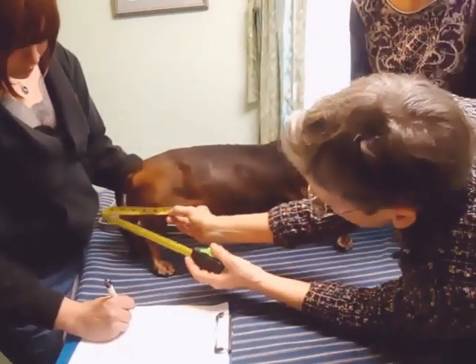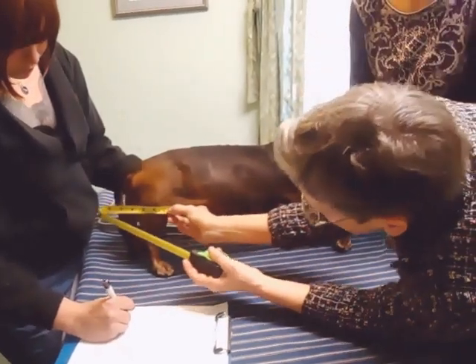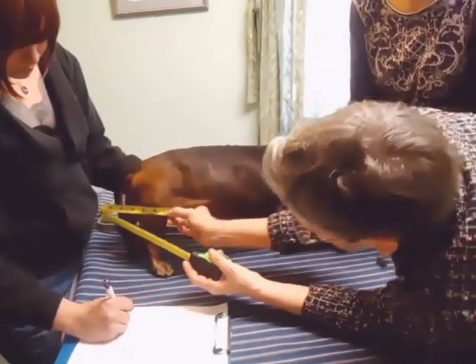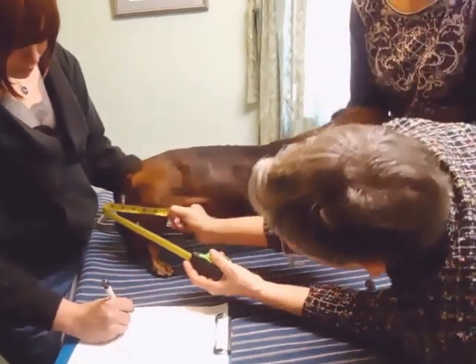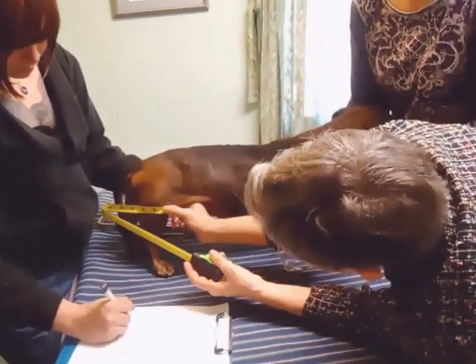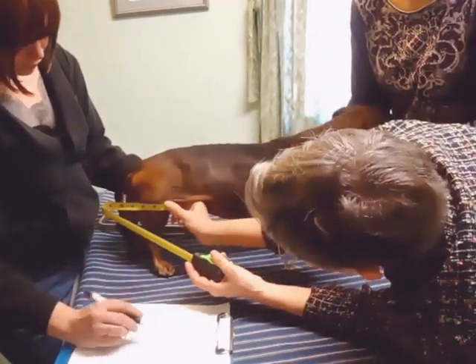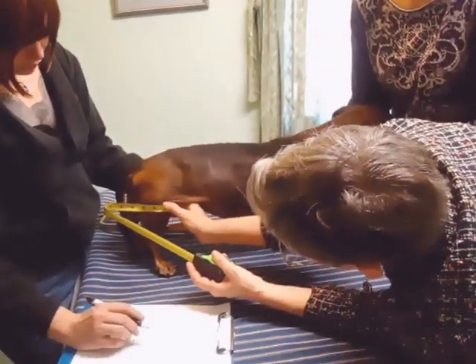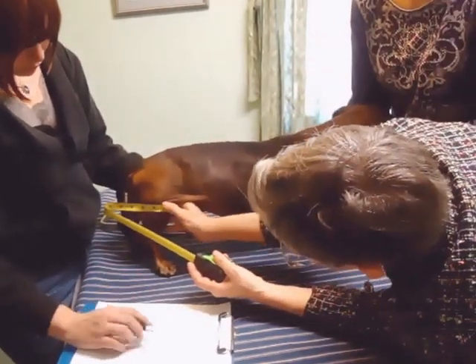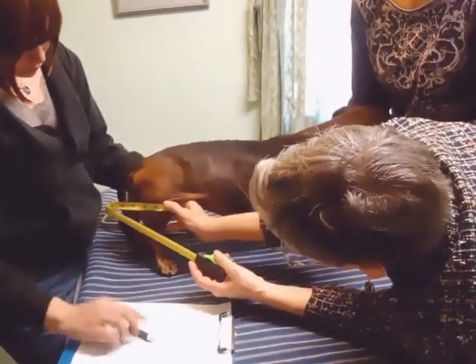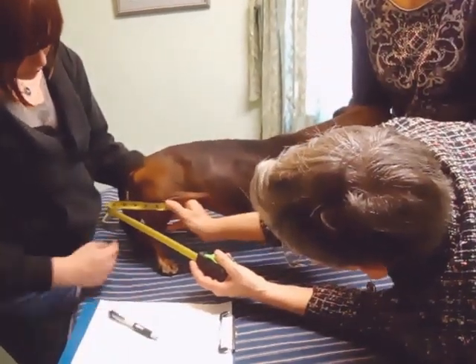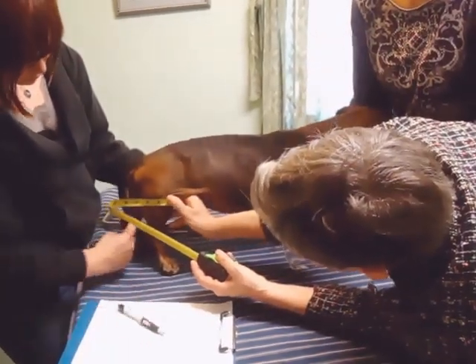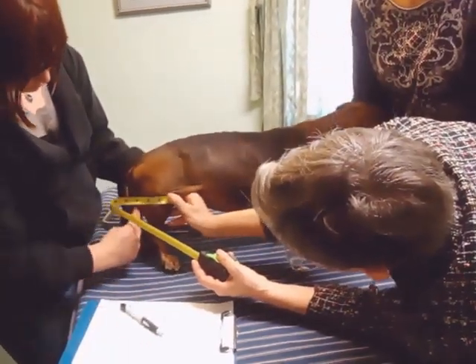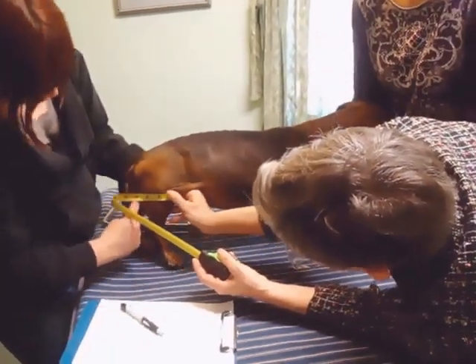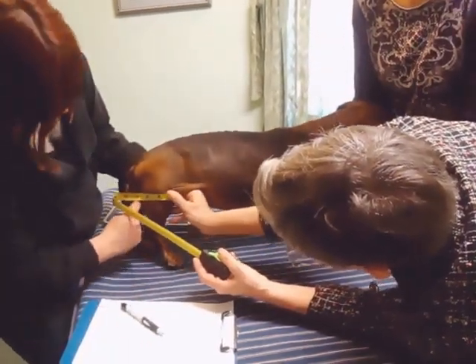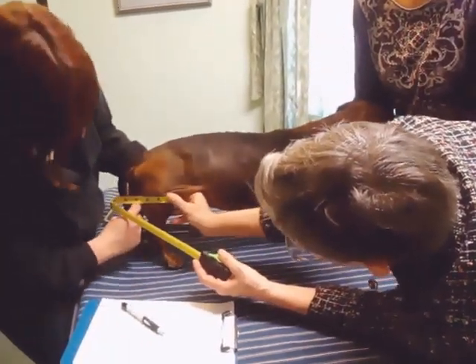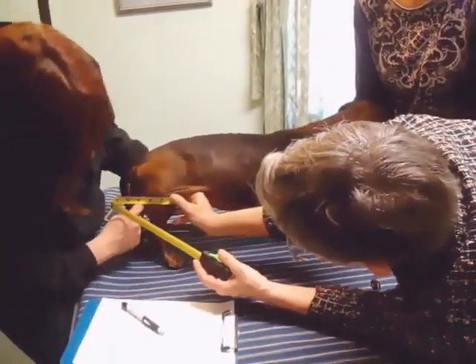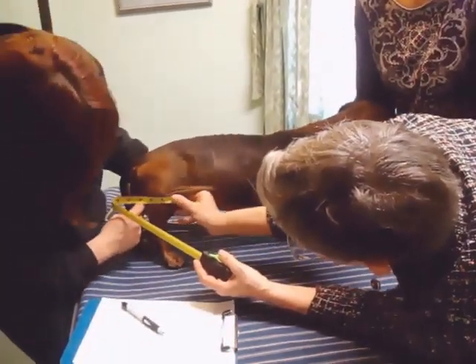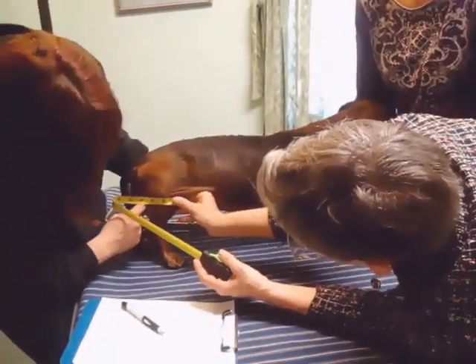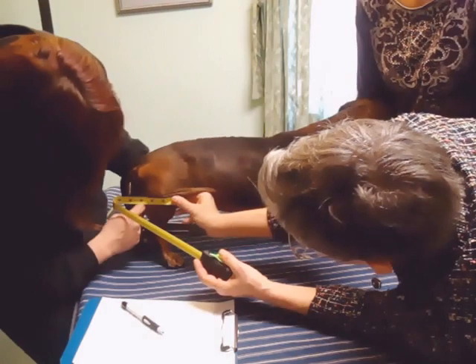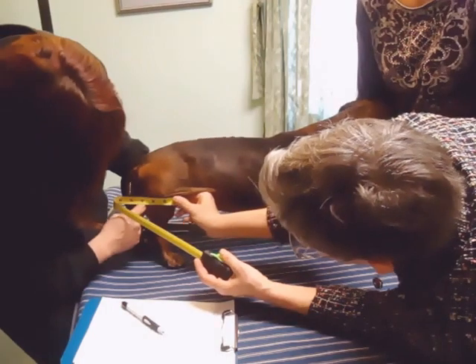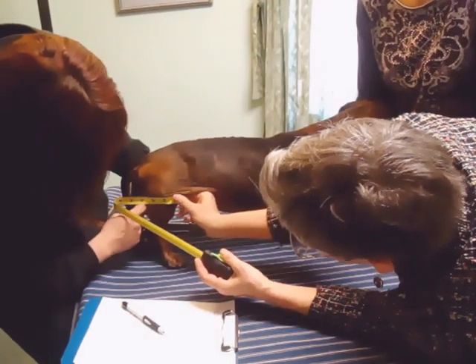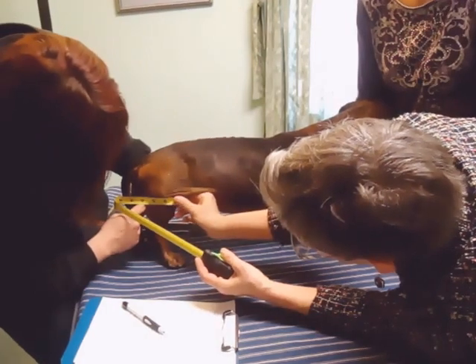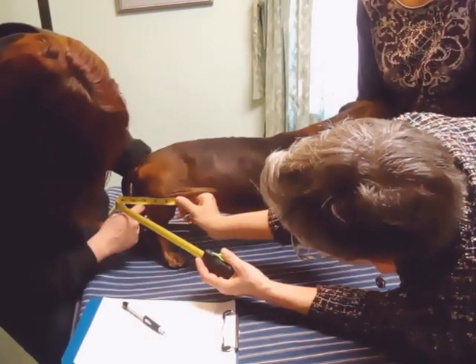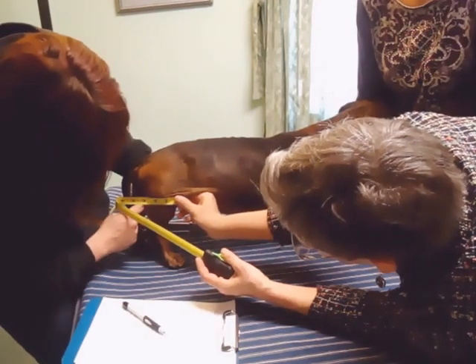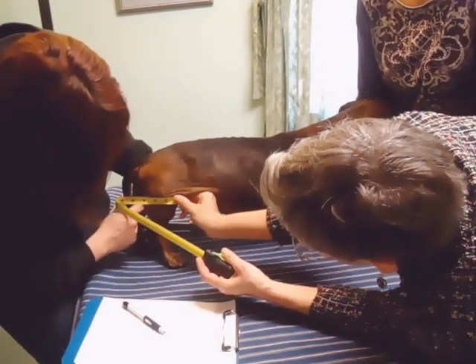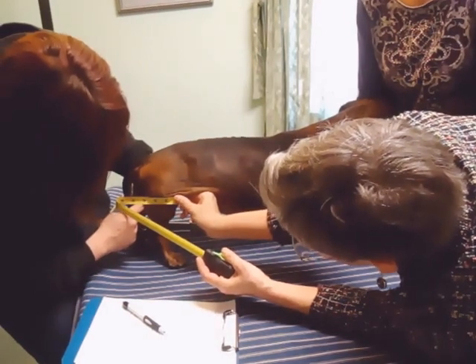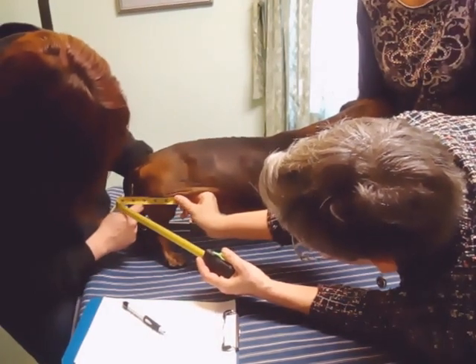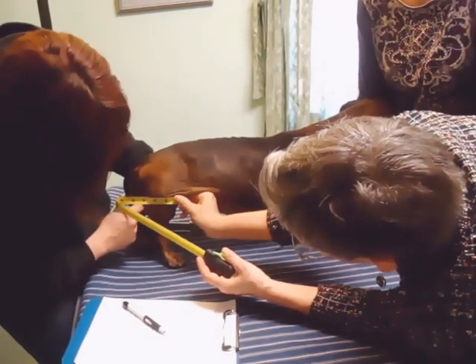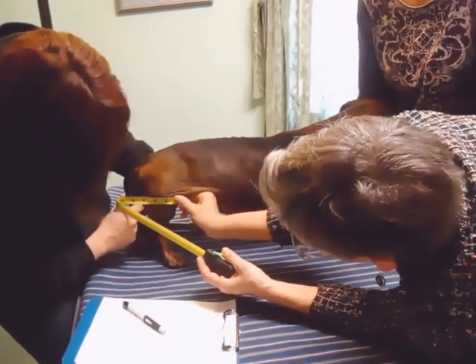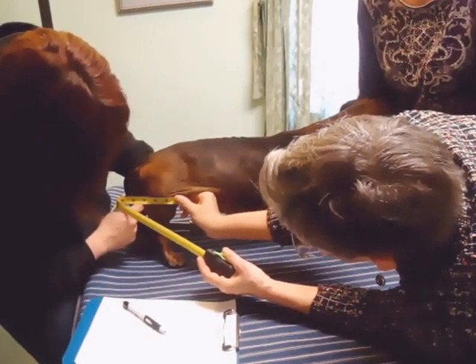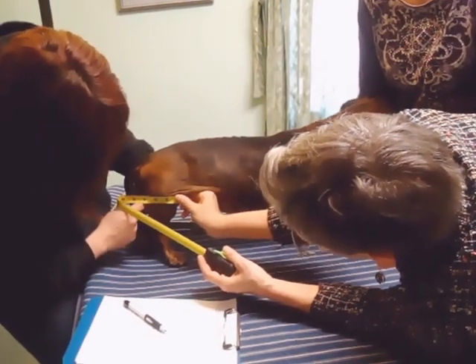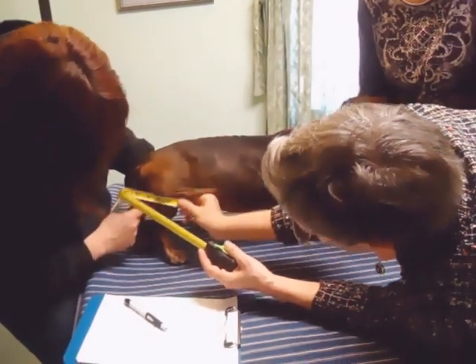For C, you measure the widest part of the drumstick from the inguinal fold to the ischium, and we're getting three and three-quarters.